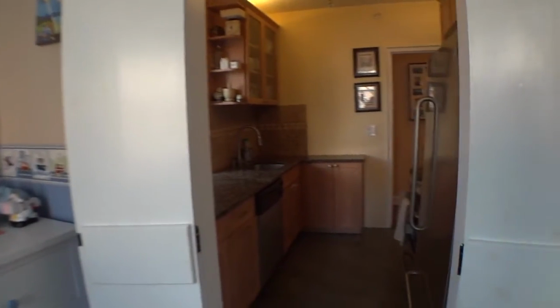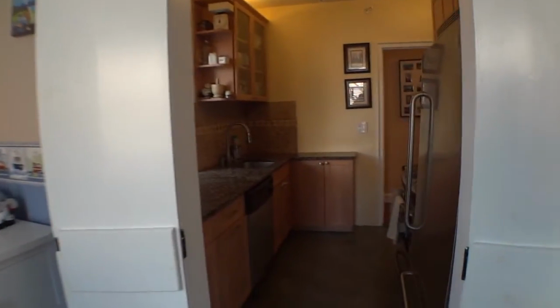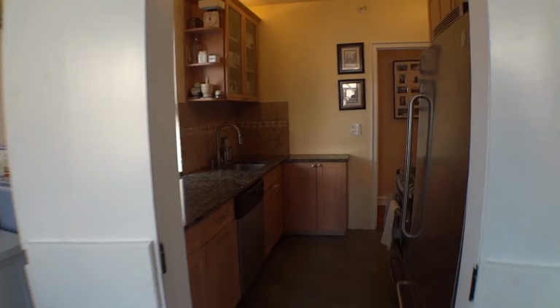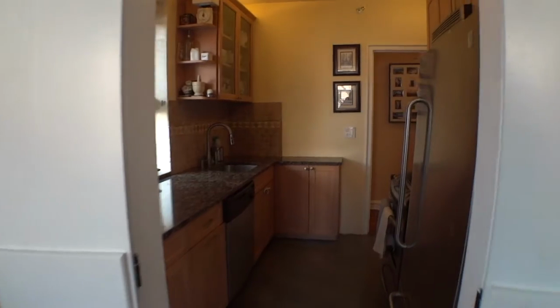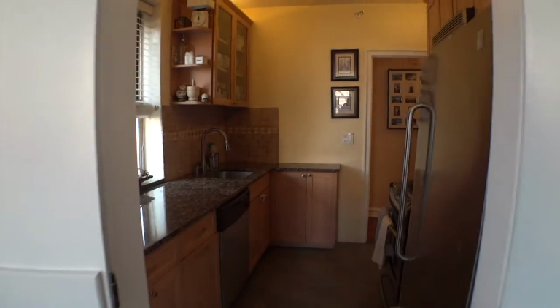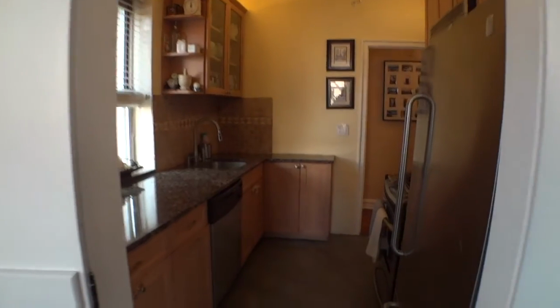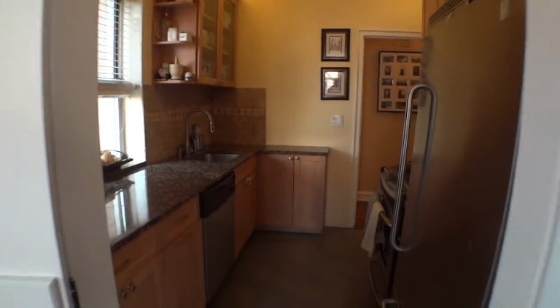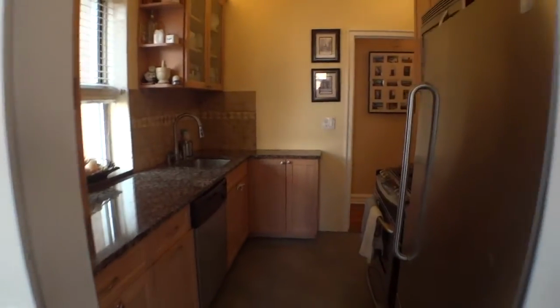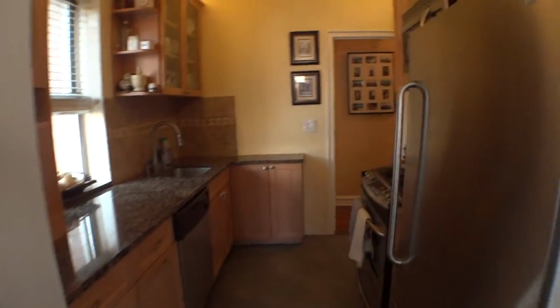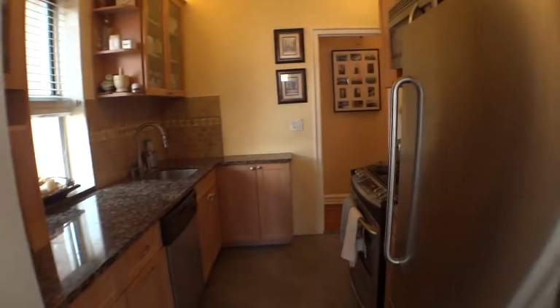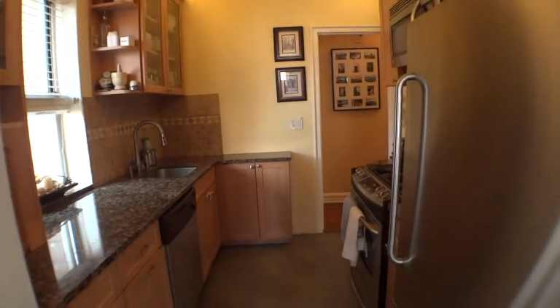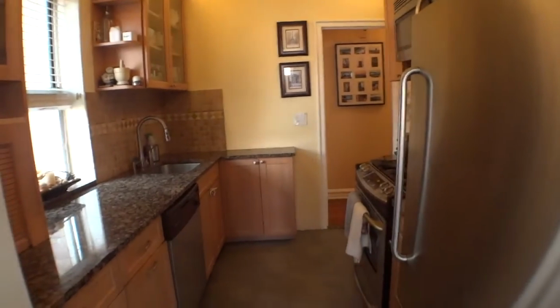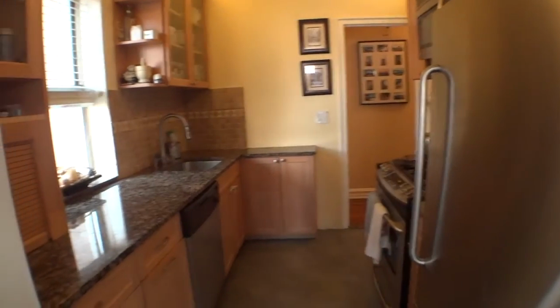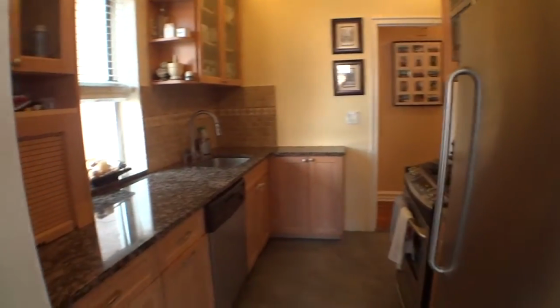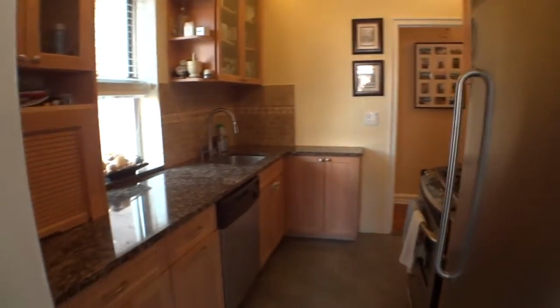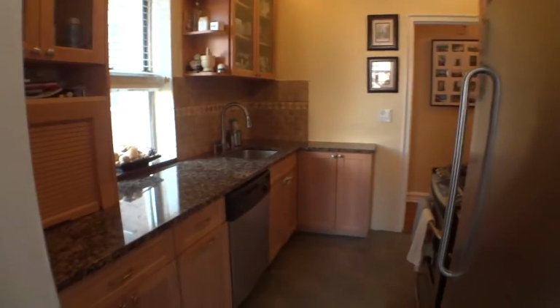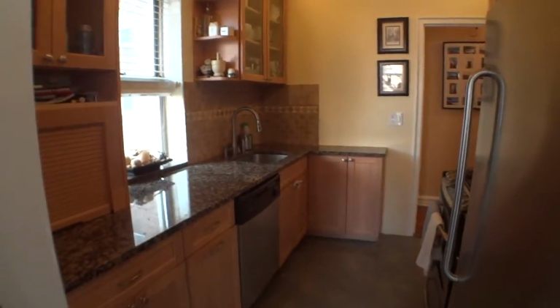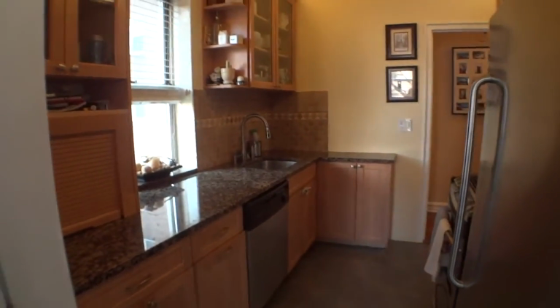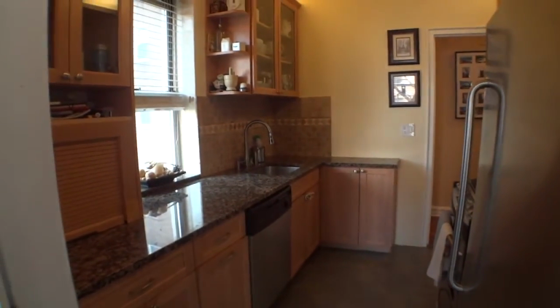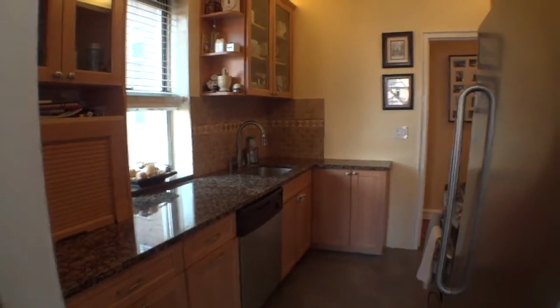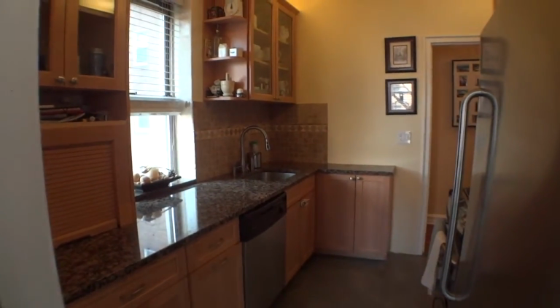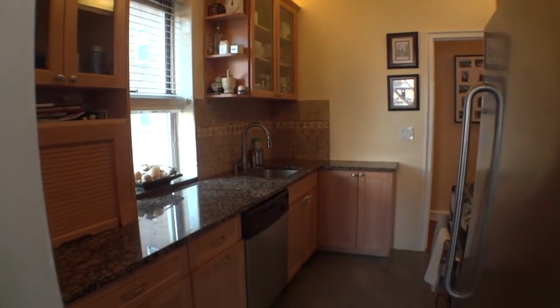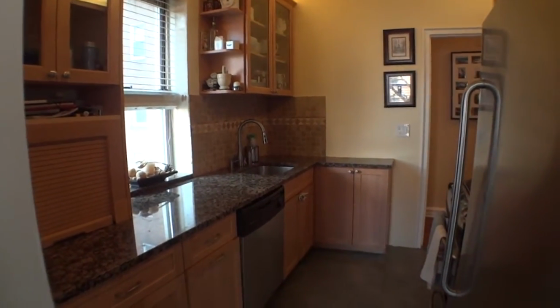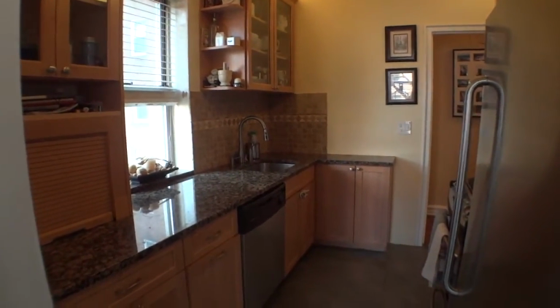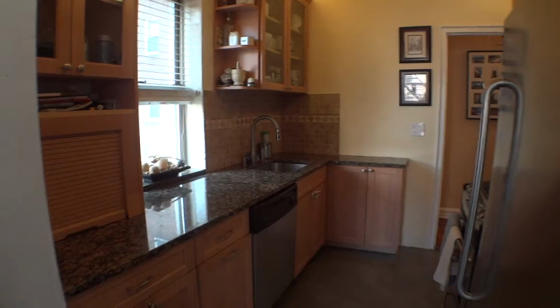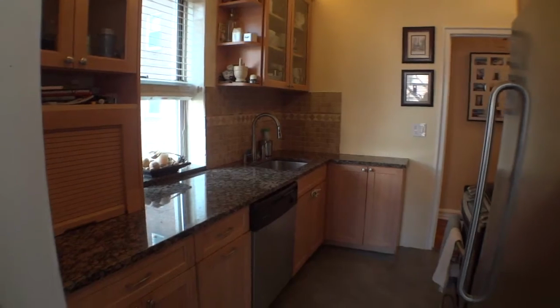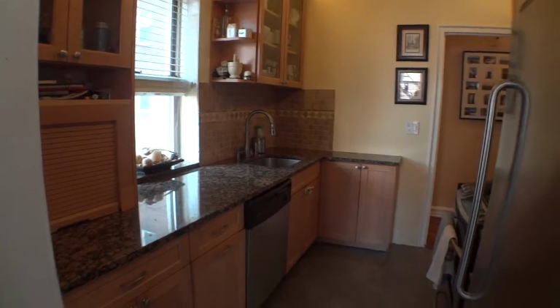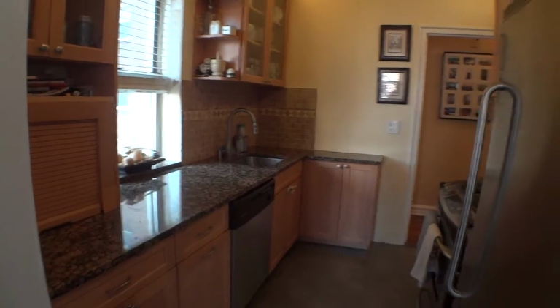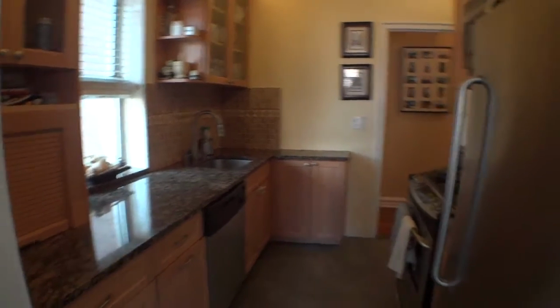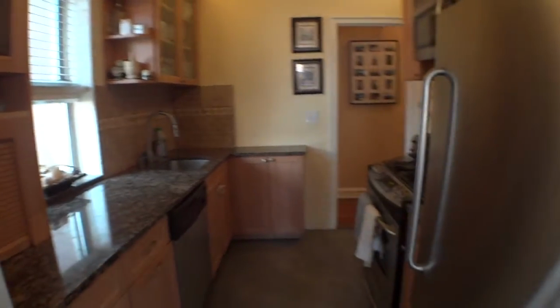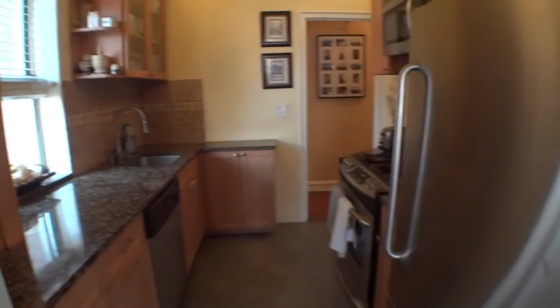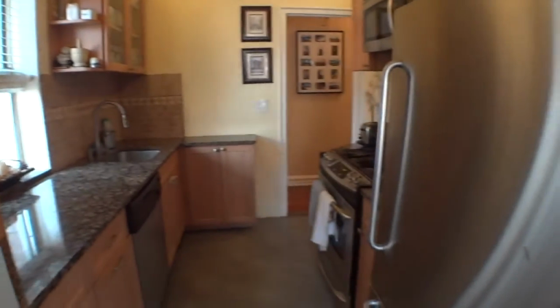The kitchen has been beautifully updated with granite counters and stainless steel appliances.